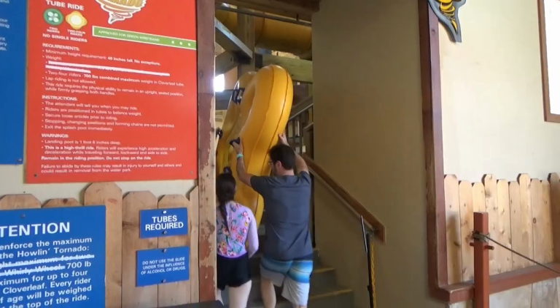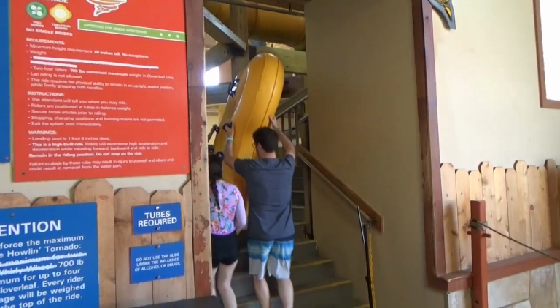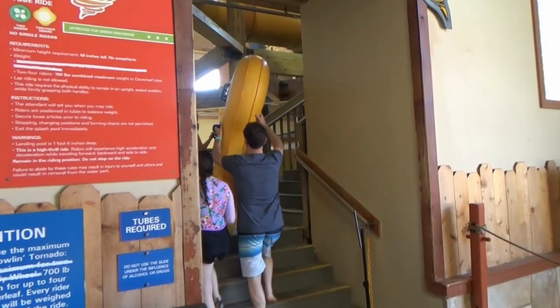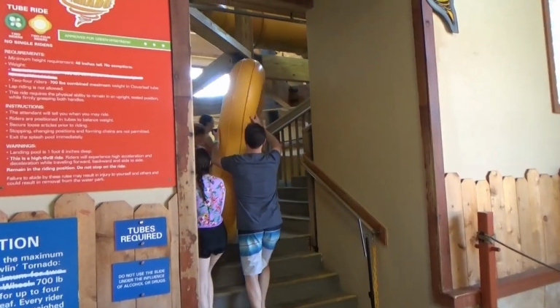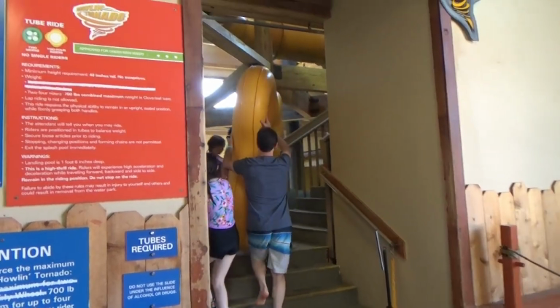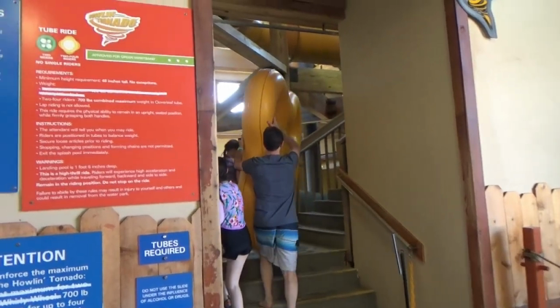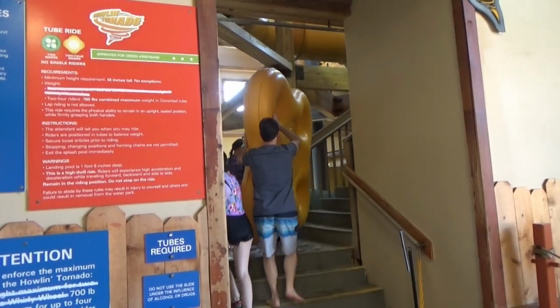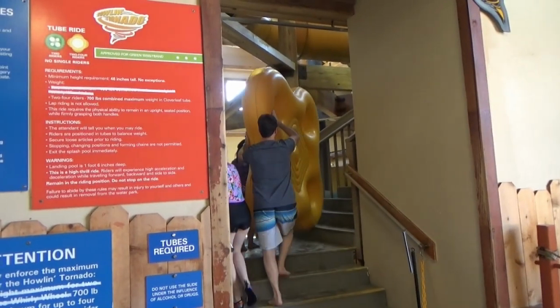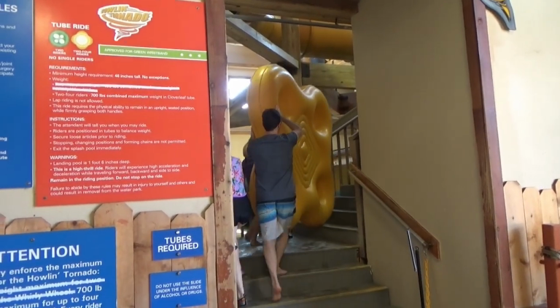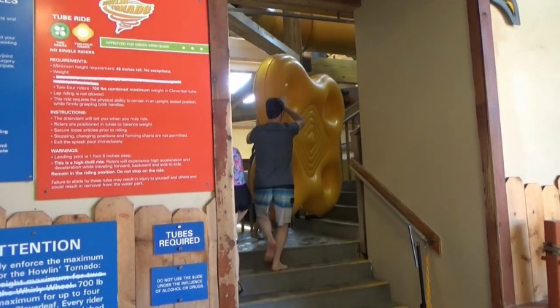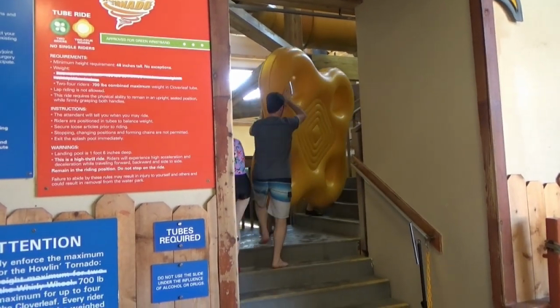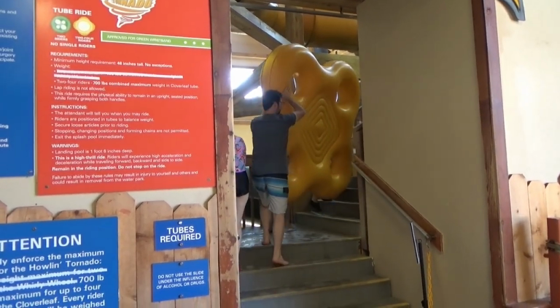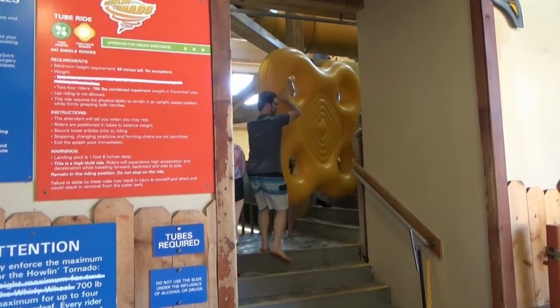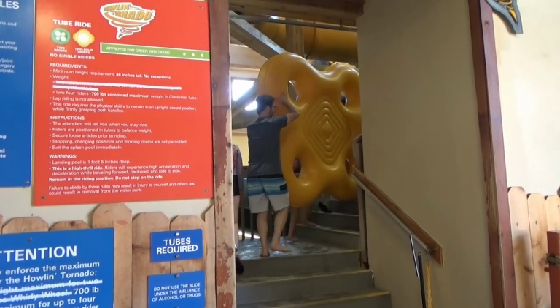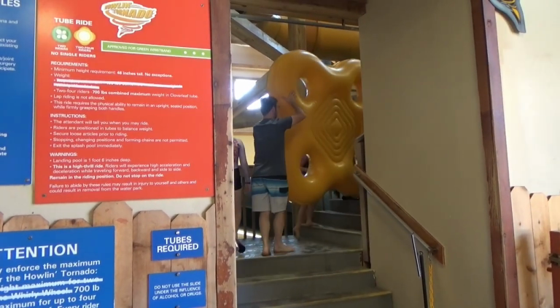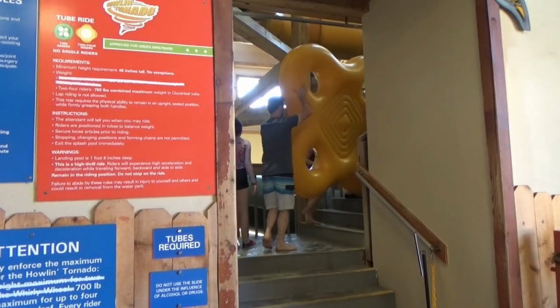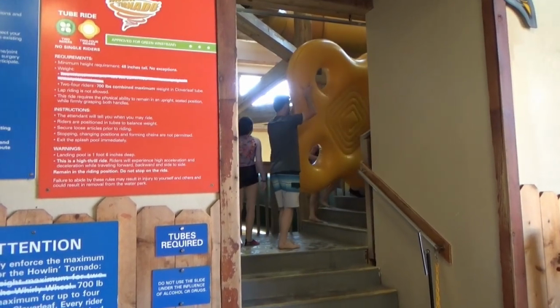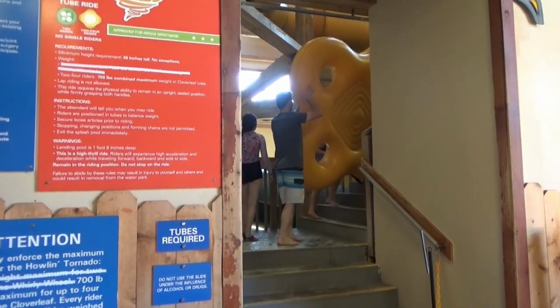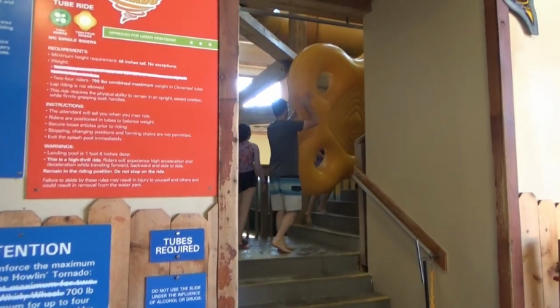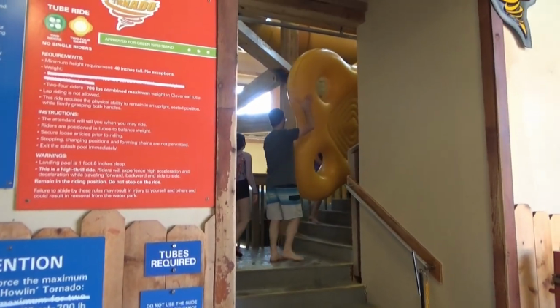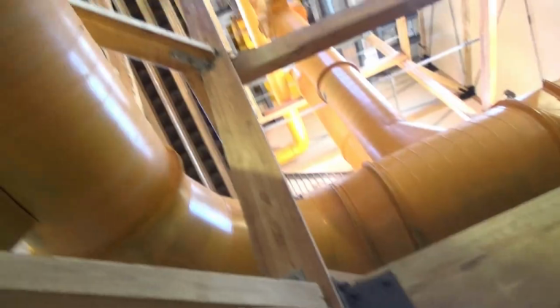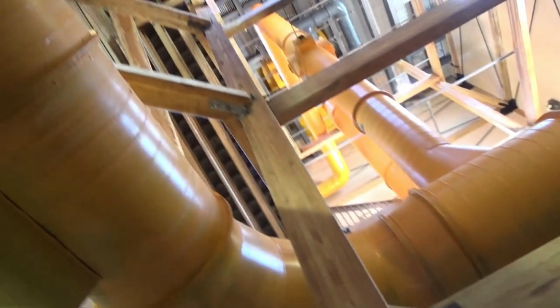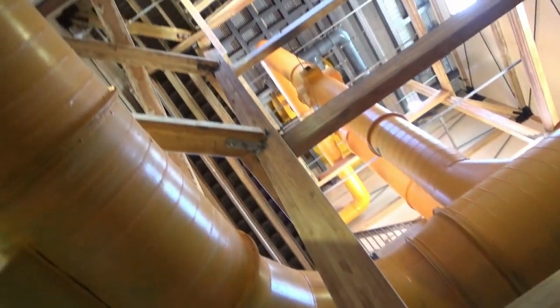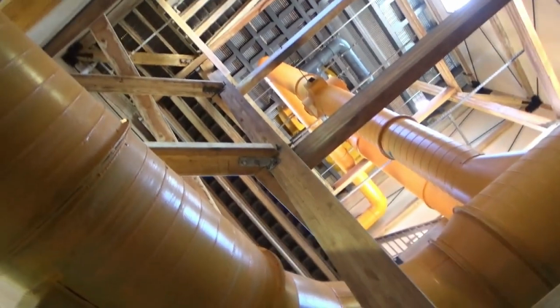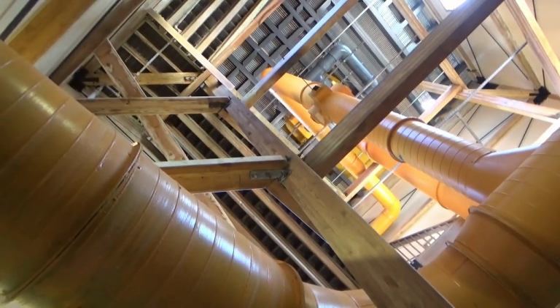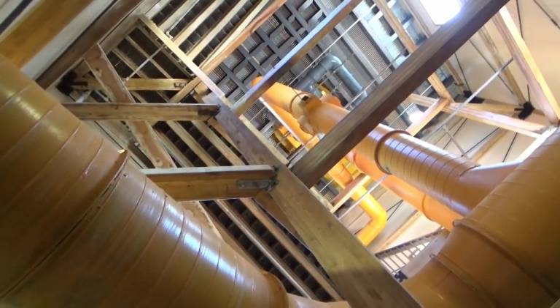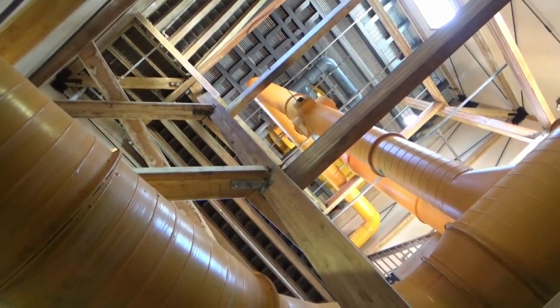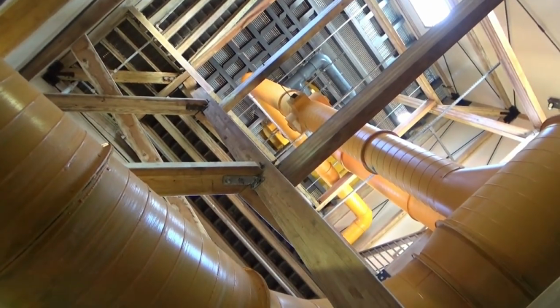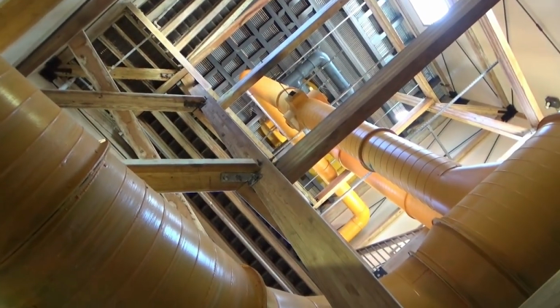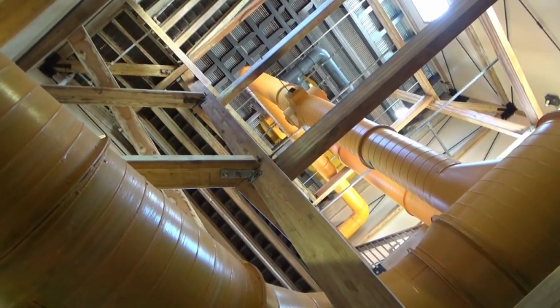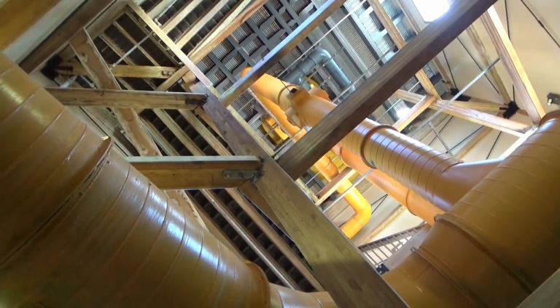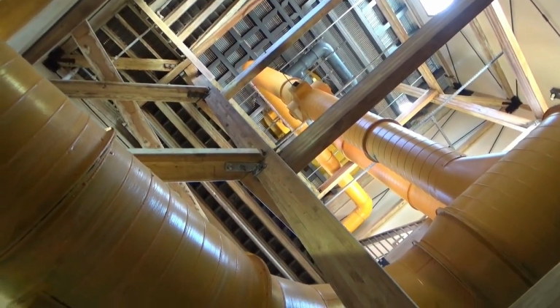You grab a big tube and it's kind of hard to get up the steps because it's really steep, and you climb way up there with your tube.